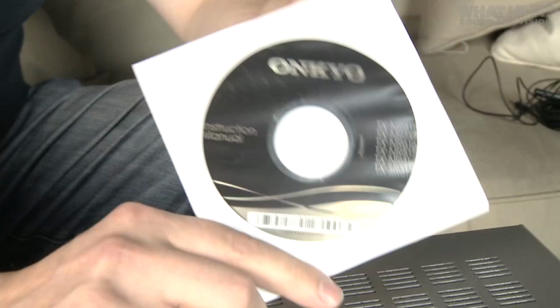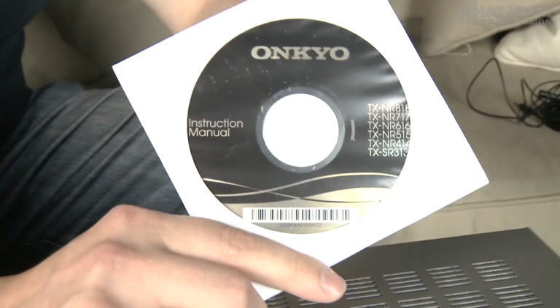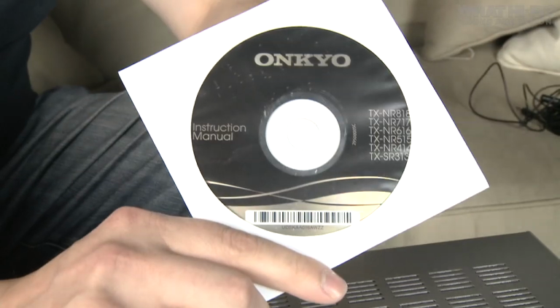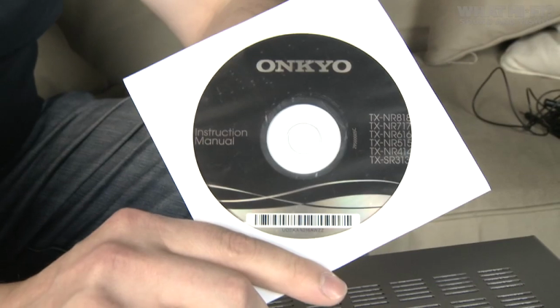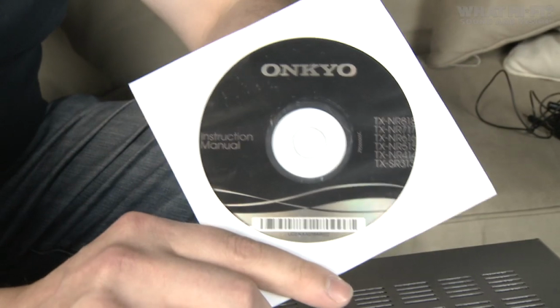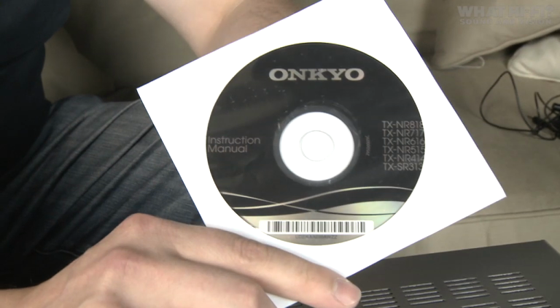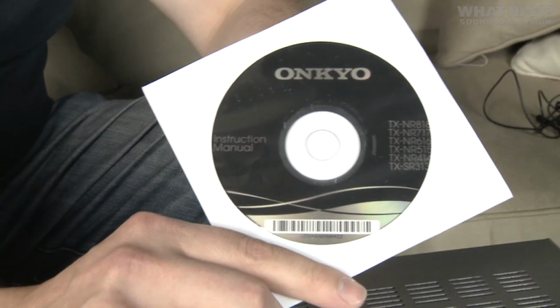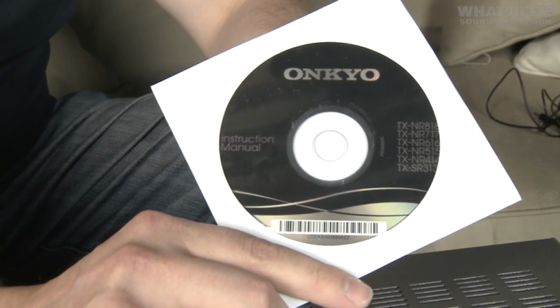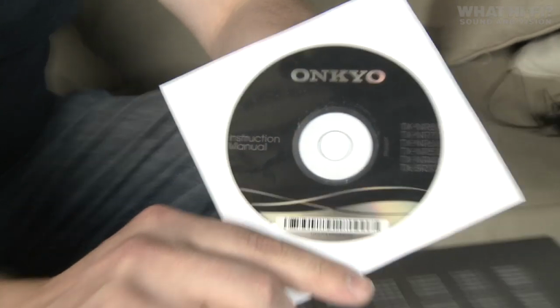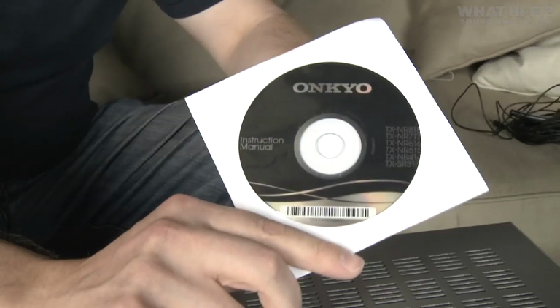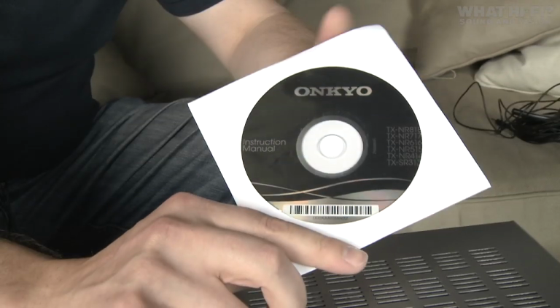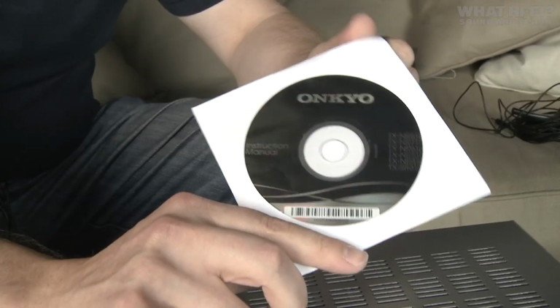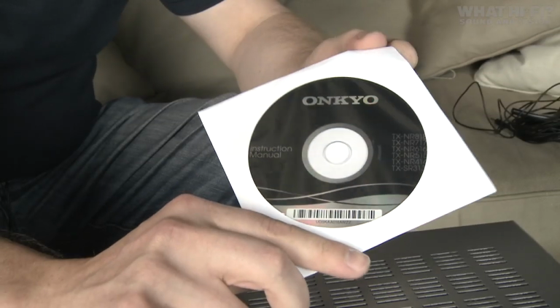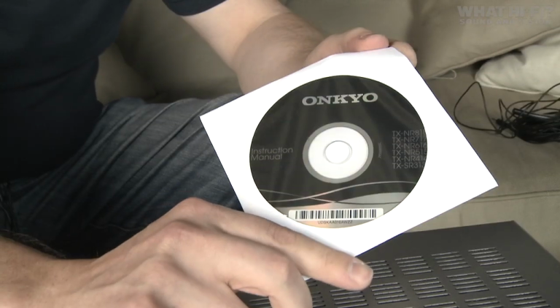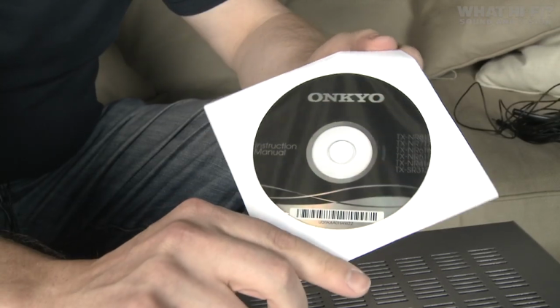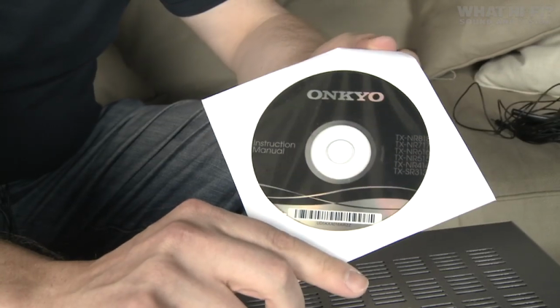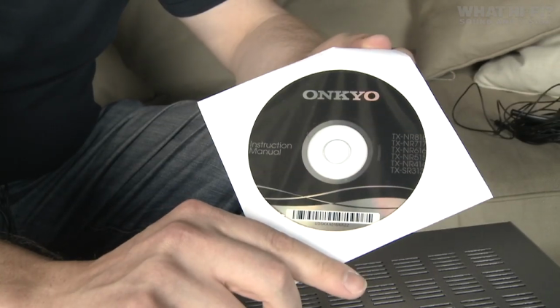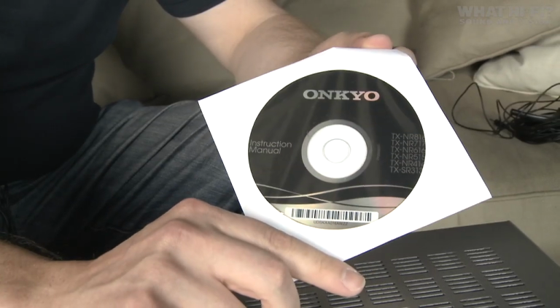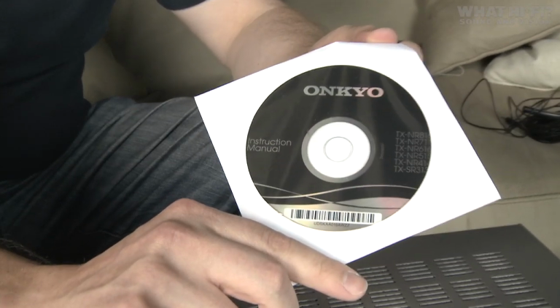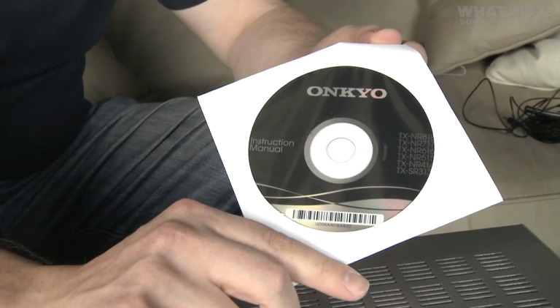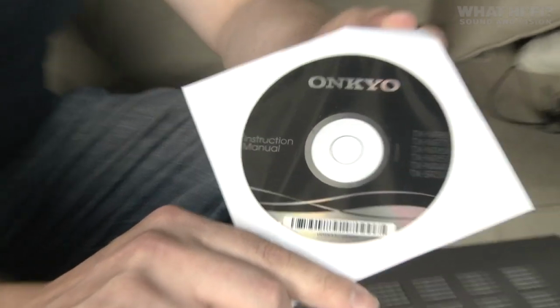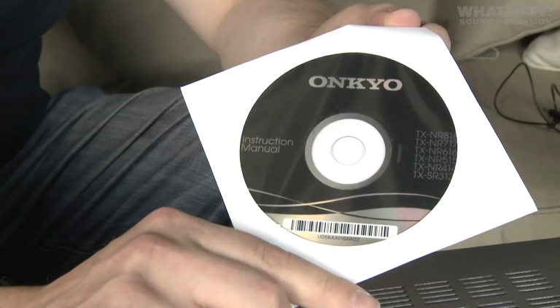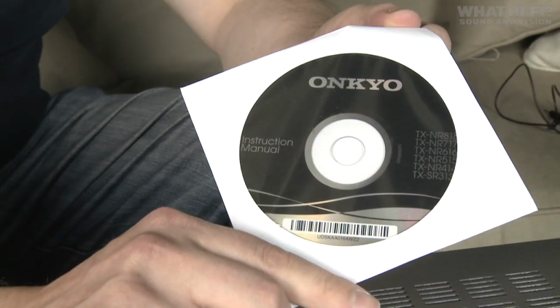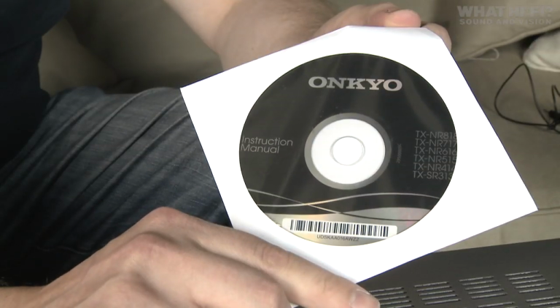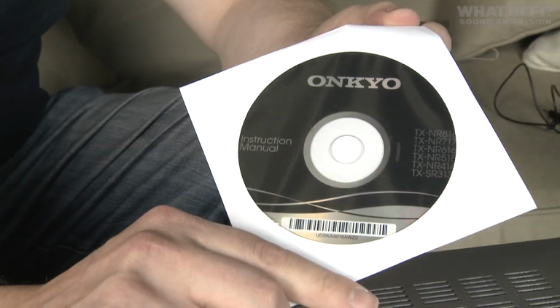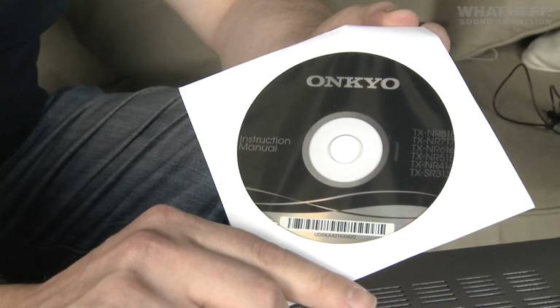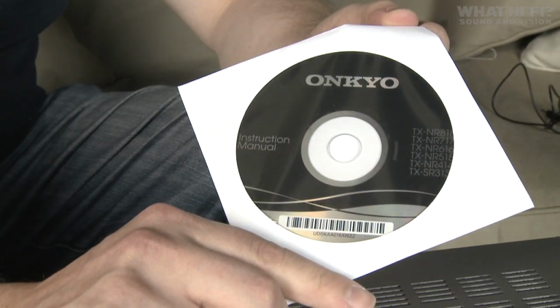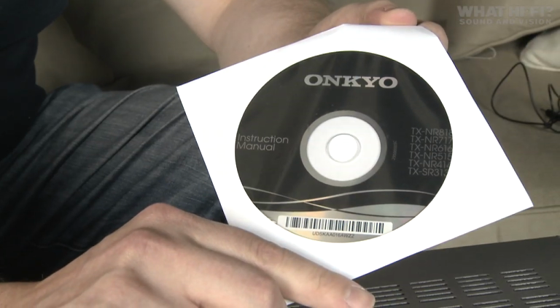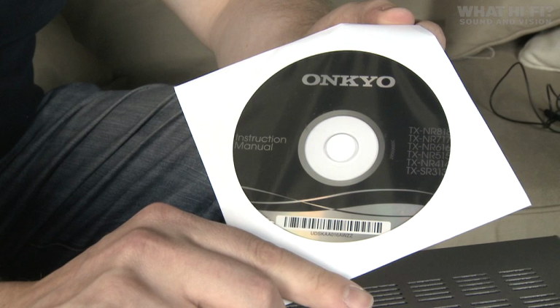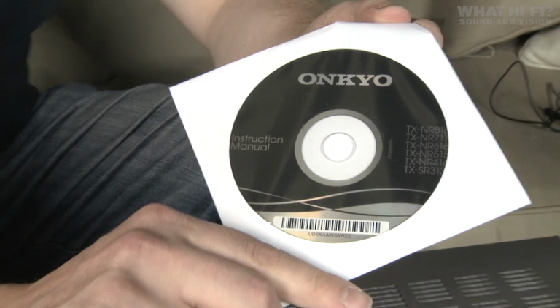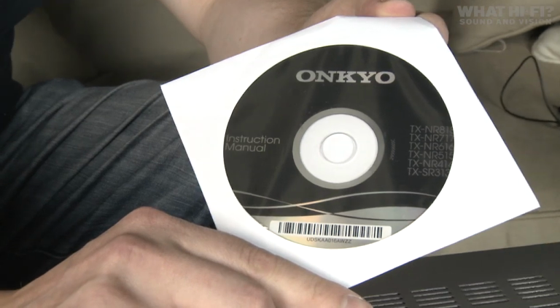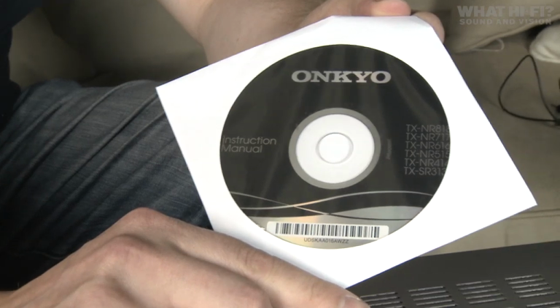Next up we've got the instruction manual — put this in your computer and you can access the manual digitally, or alternatively you can always go online and simply download it.